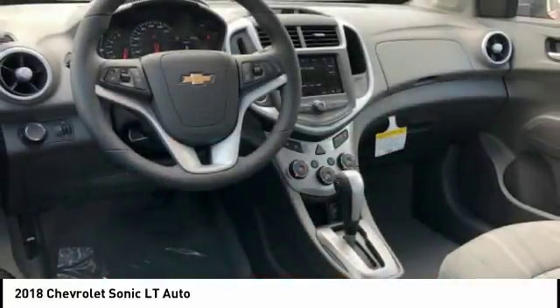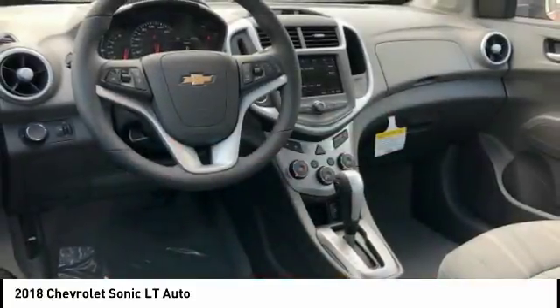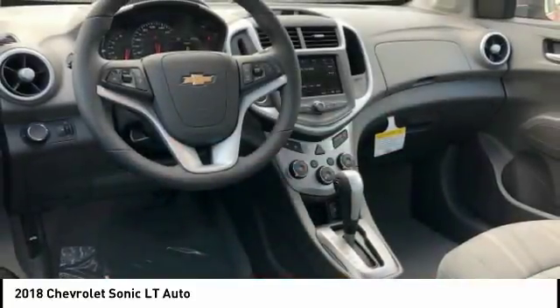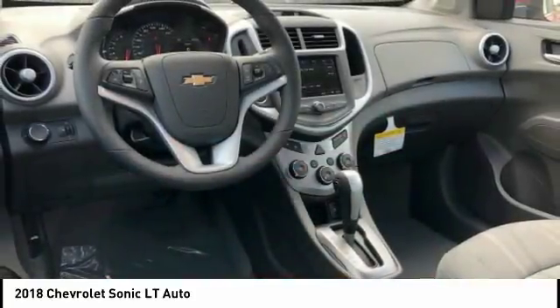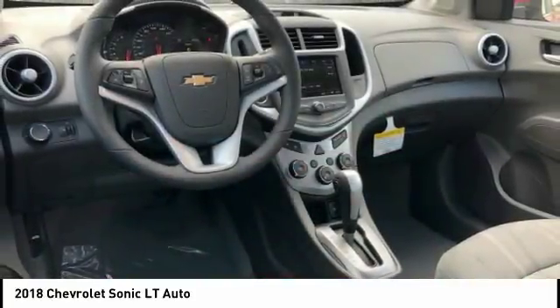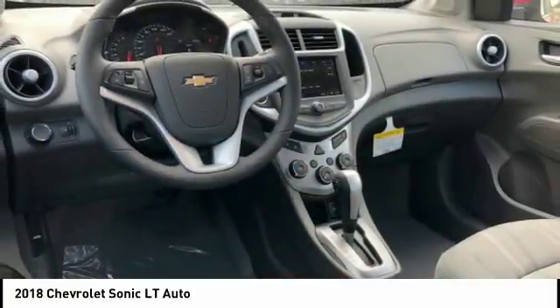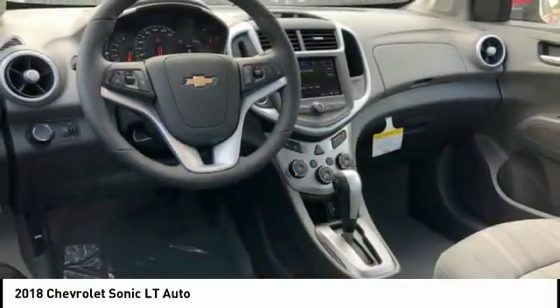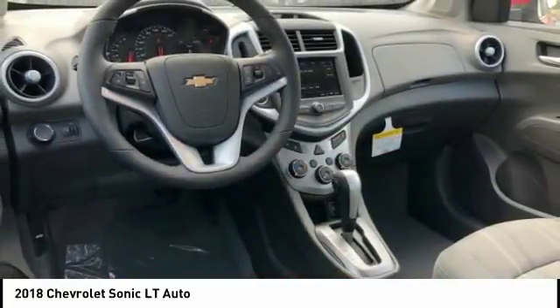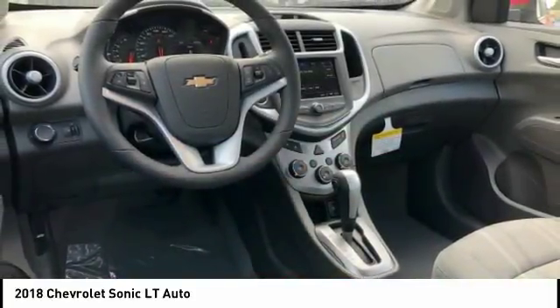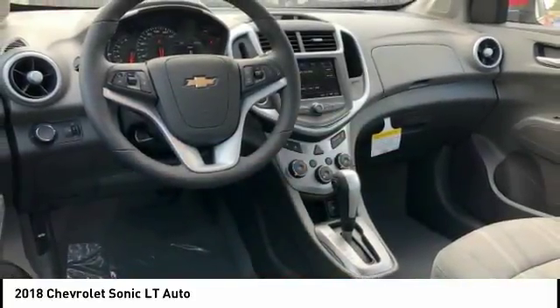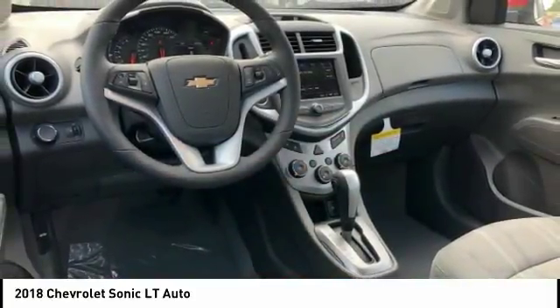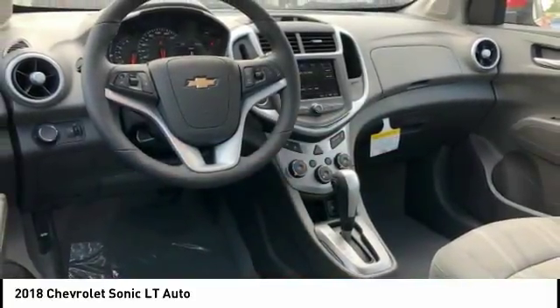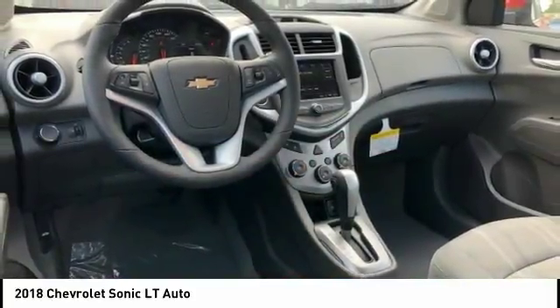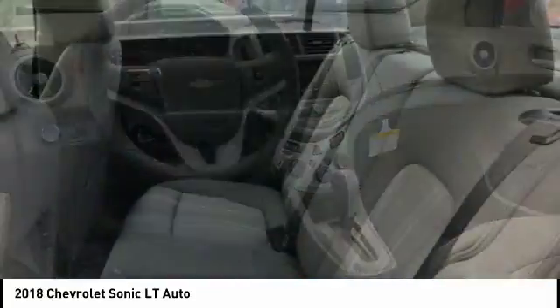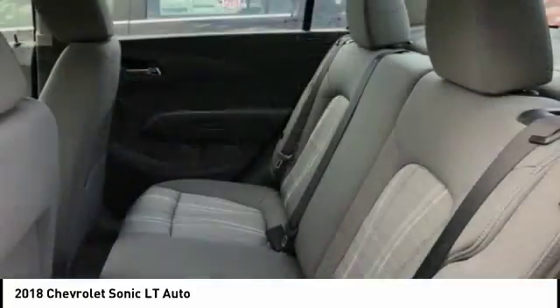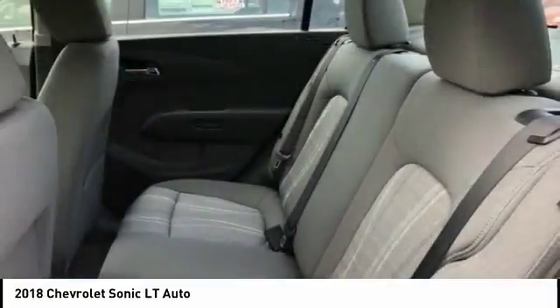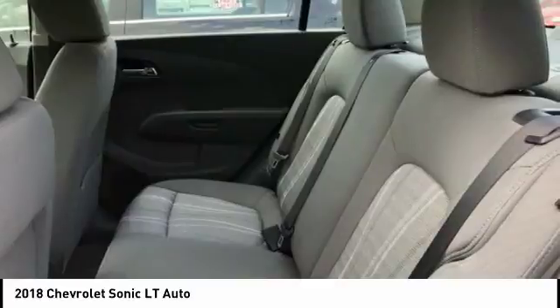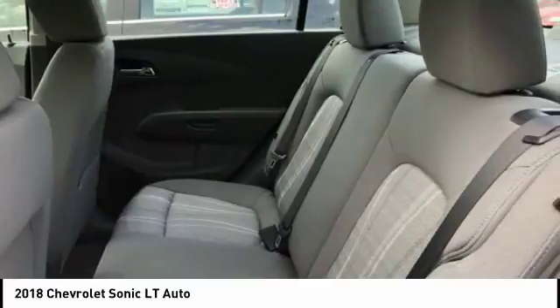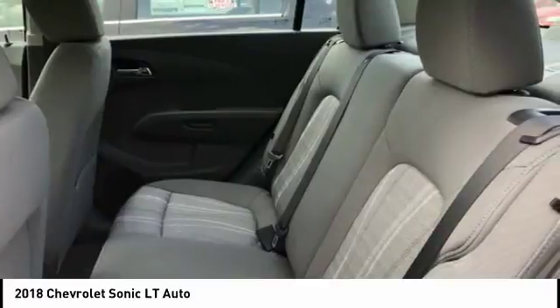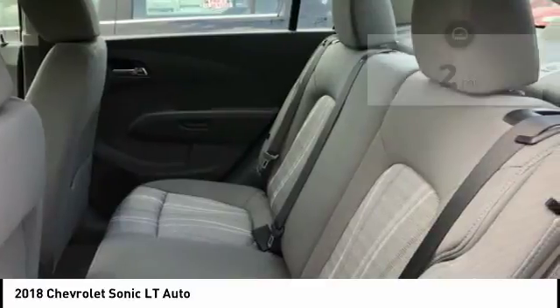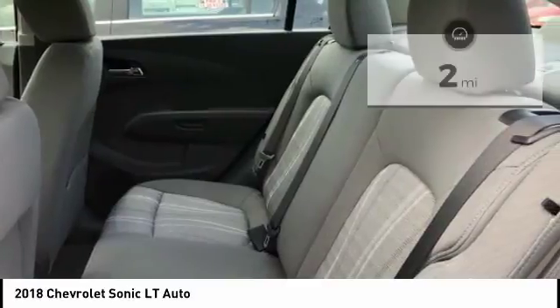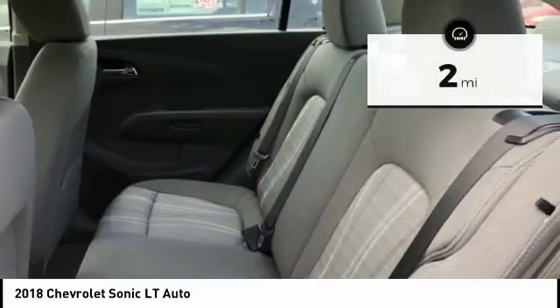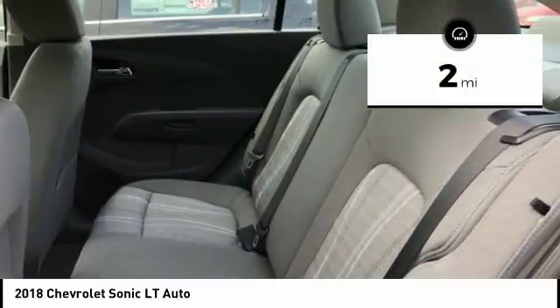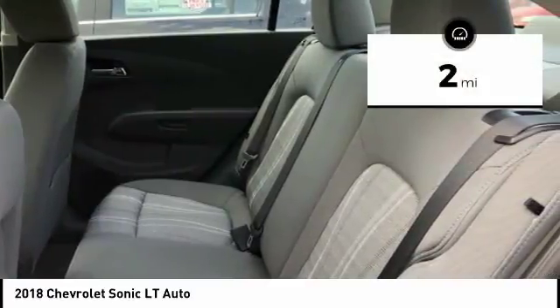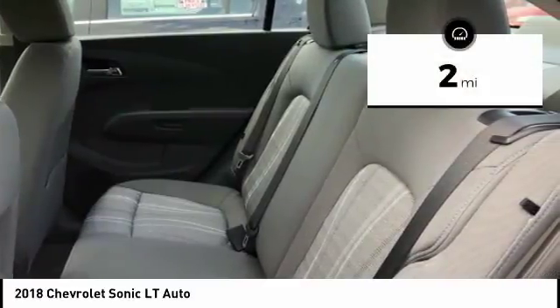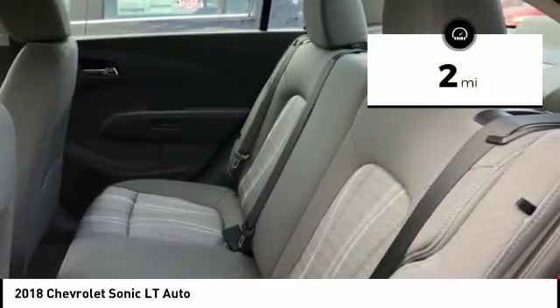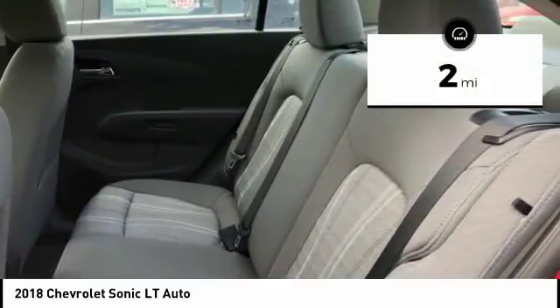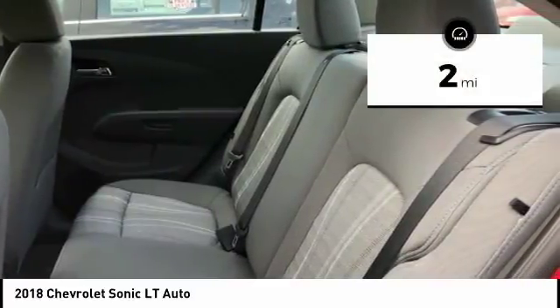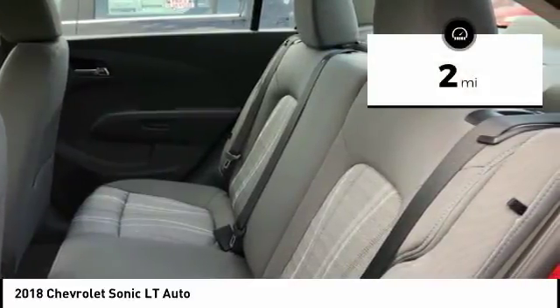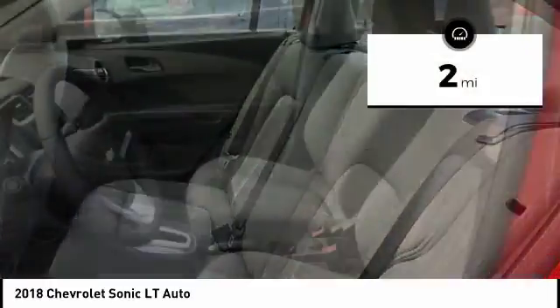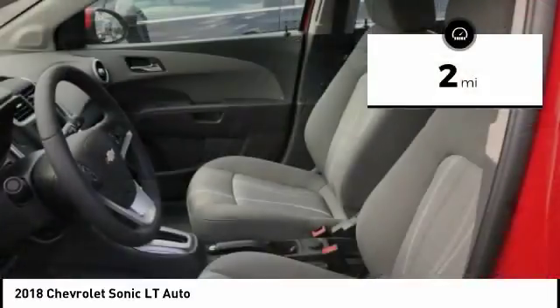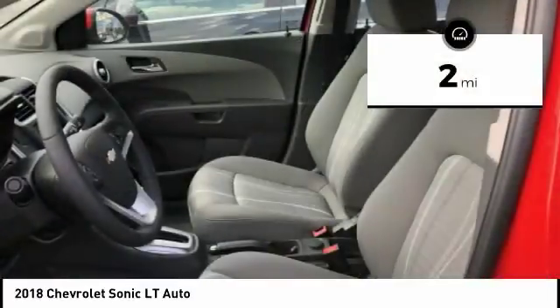So where's the sweet spot? Behind the wheel. This vehicle has less than 100 miles.